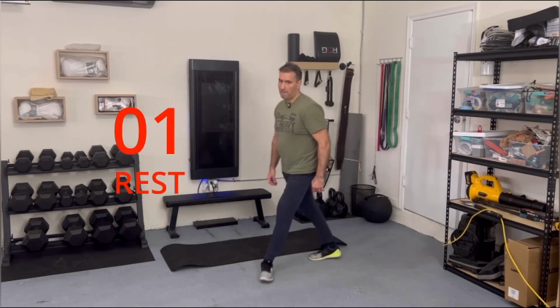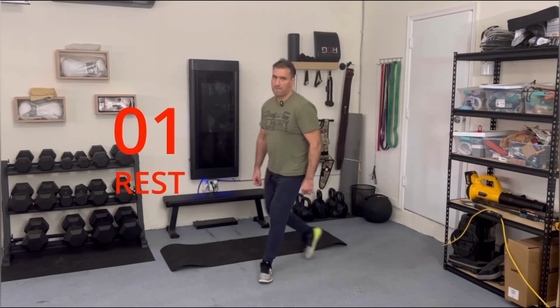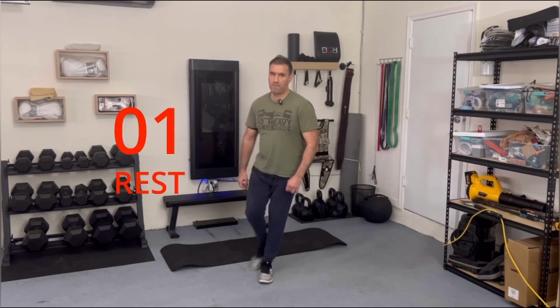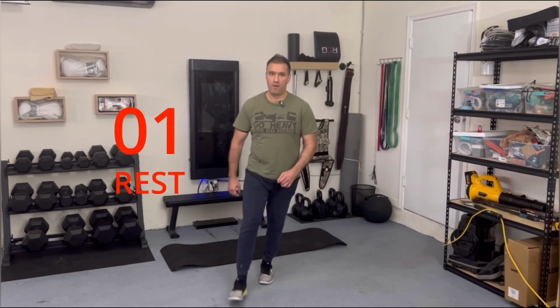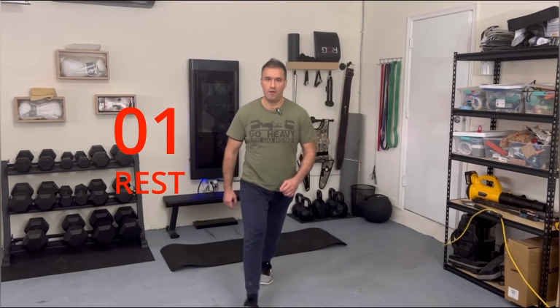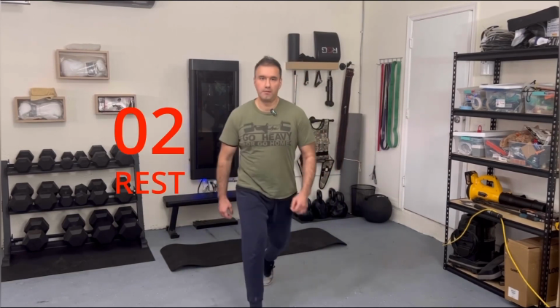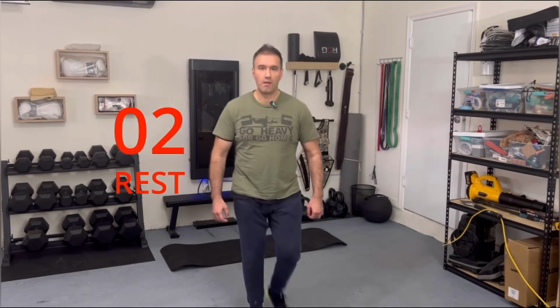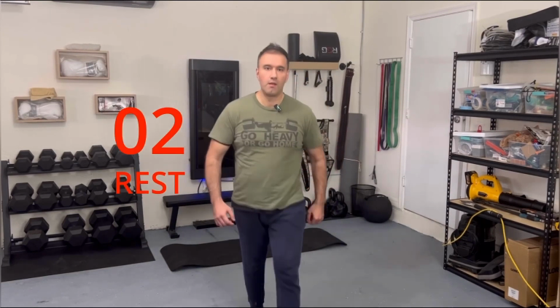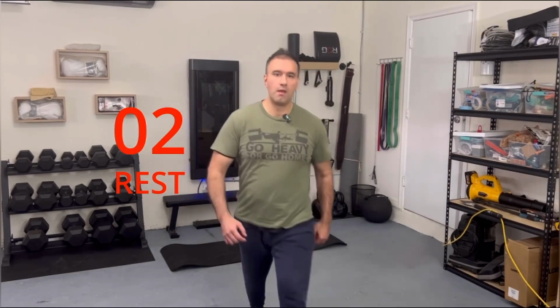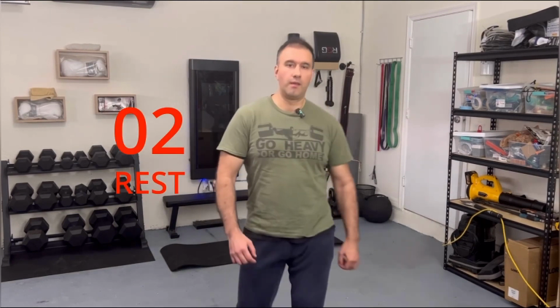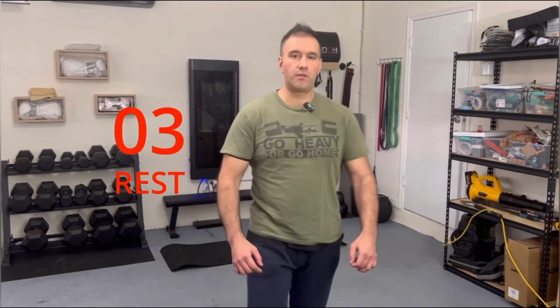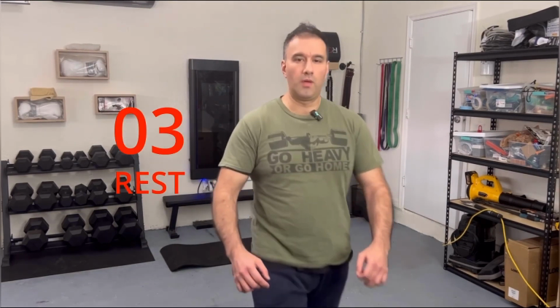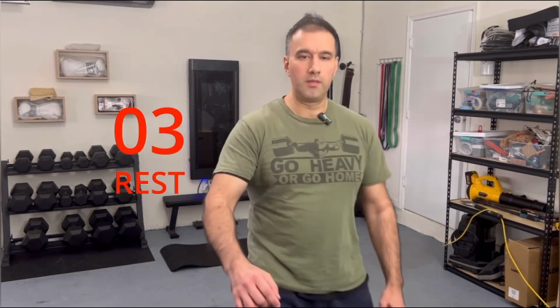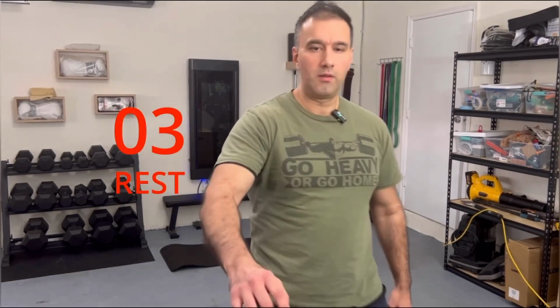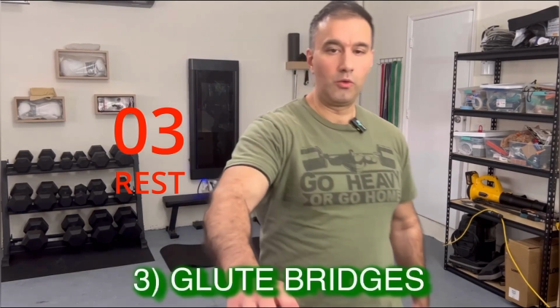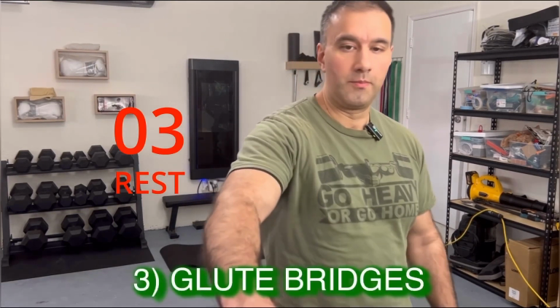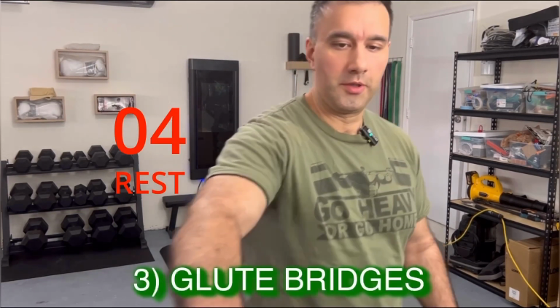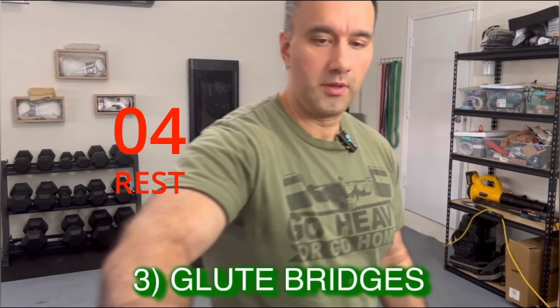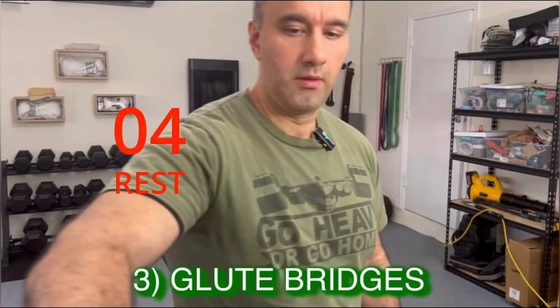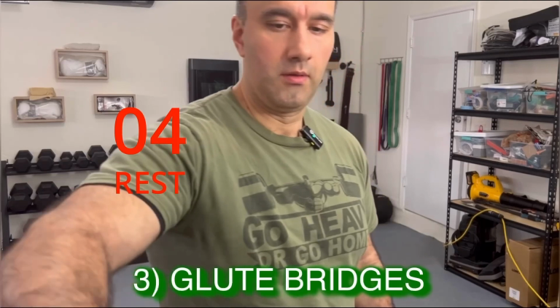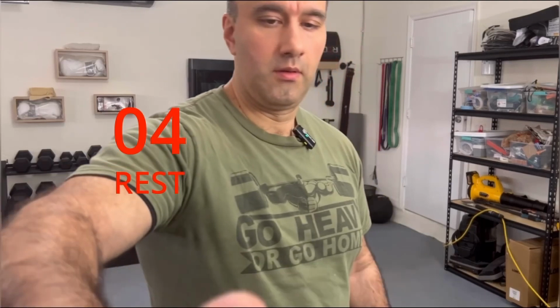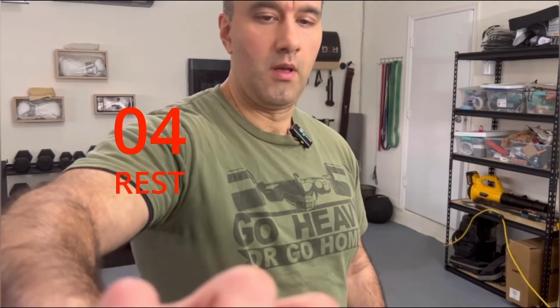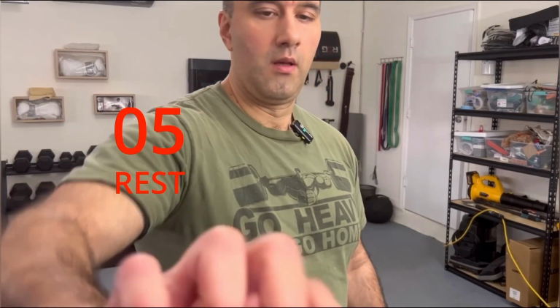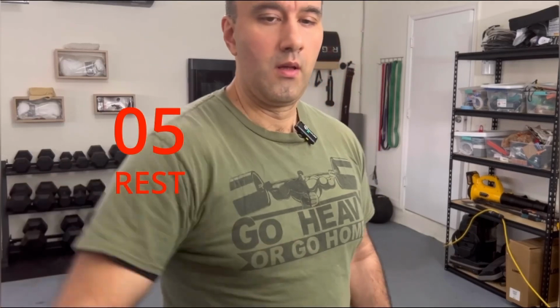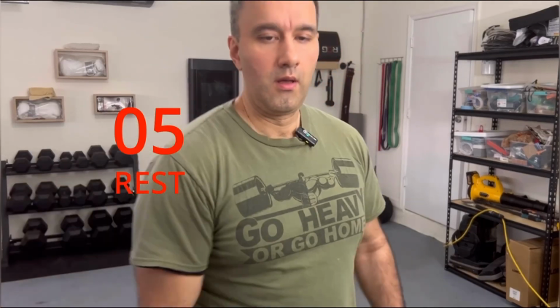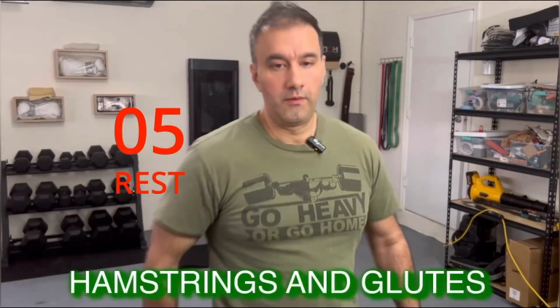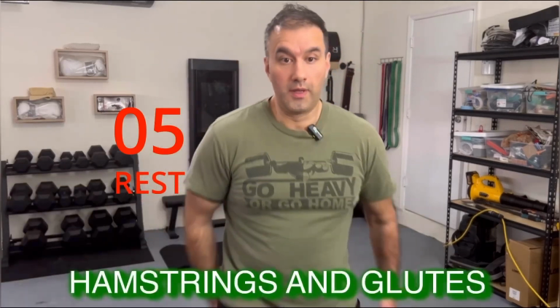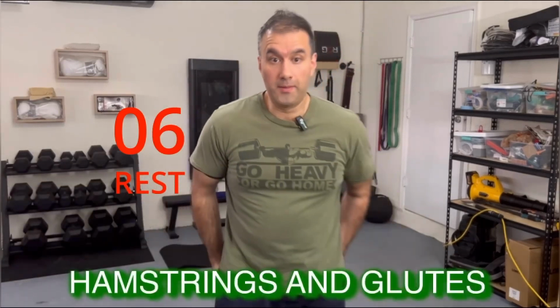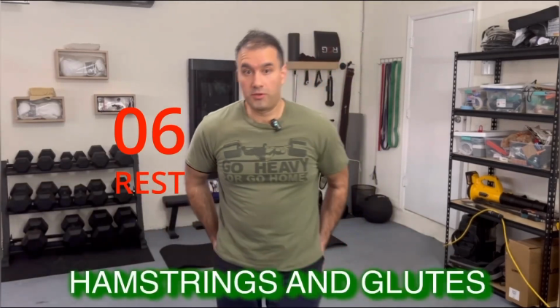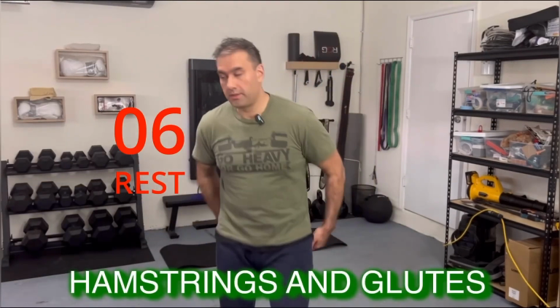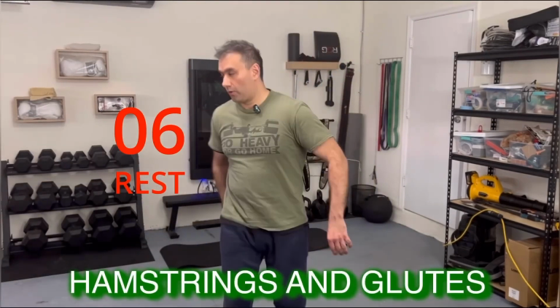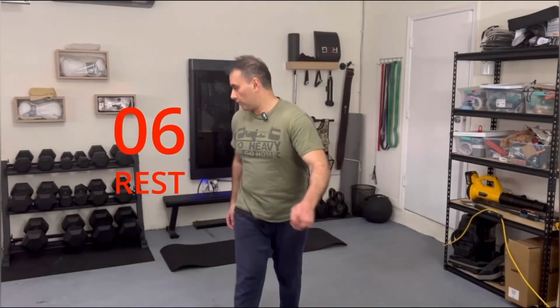Alright, next one is glute bridges for the hamstrings and glutes.